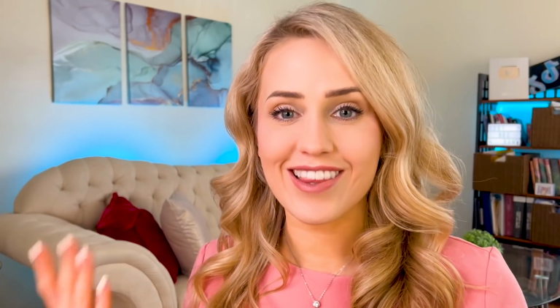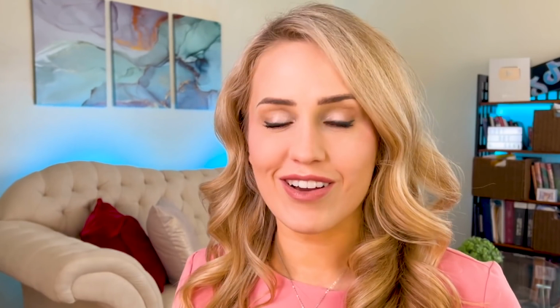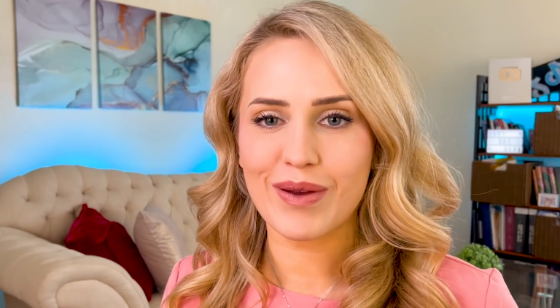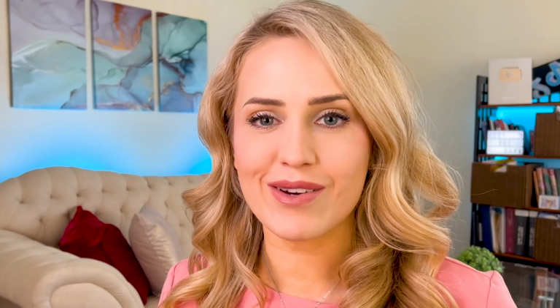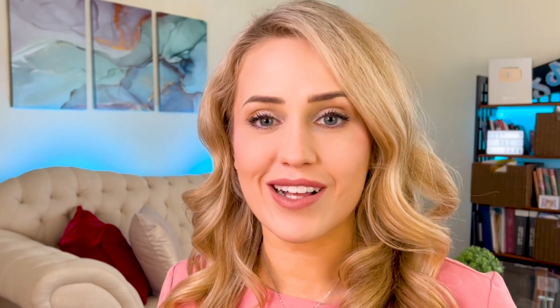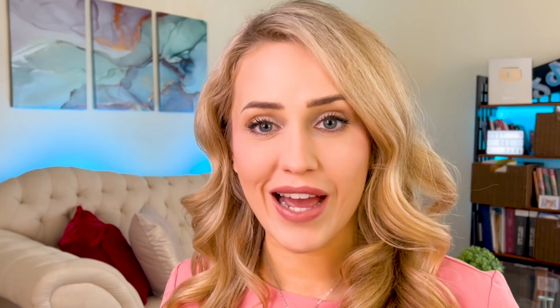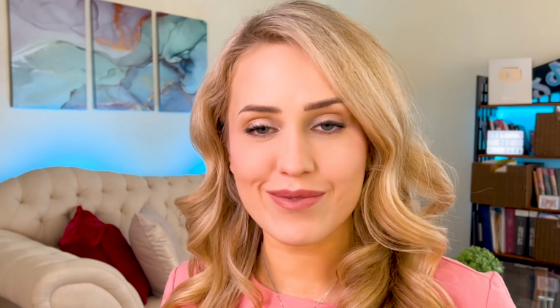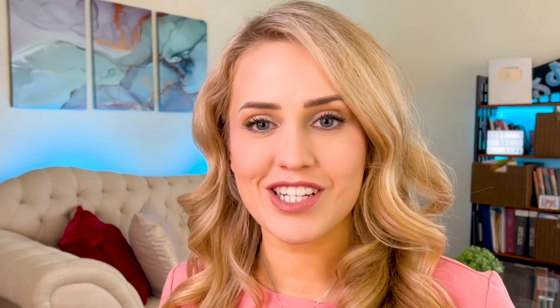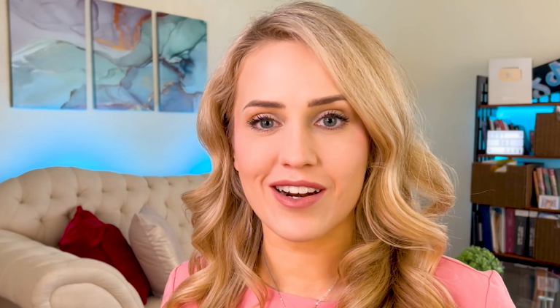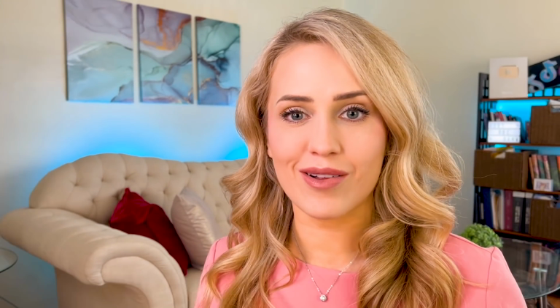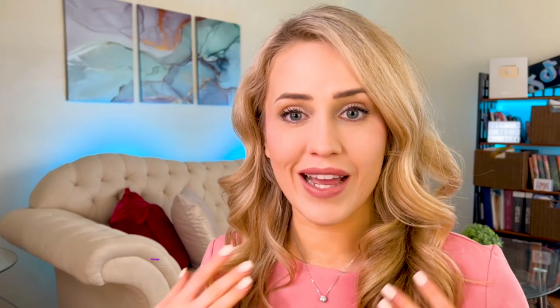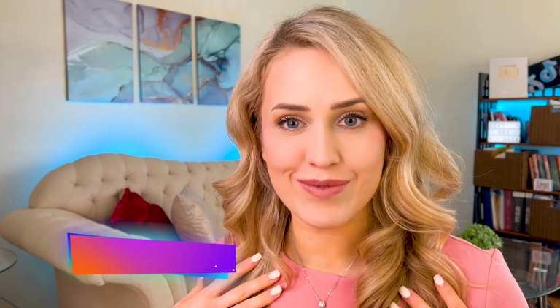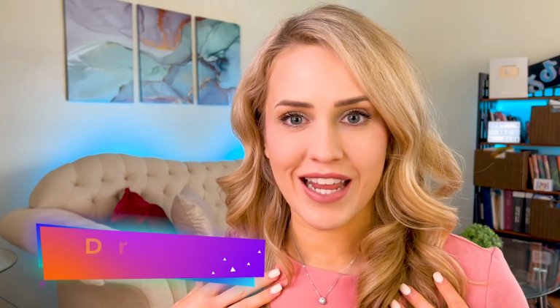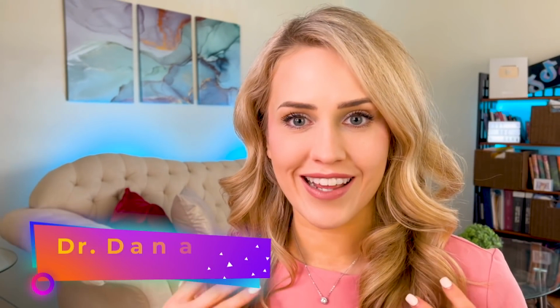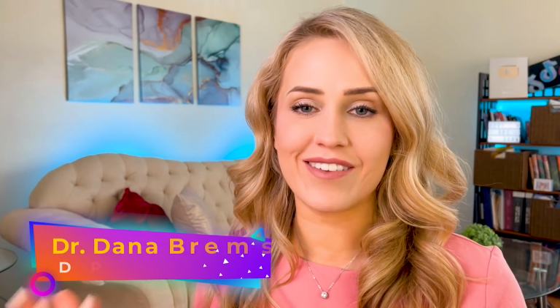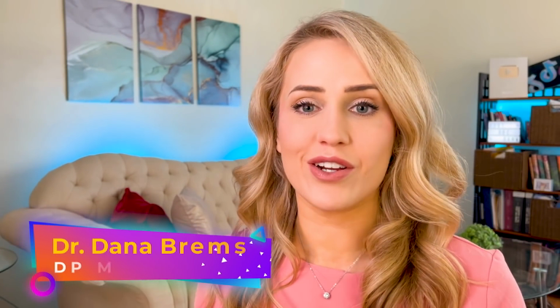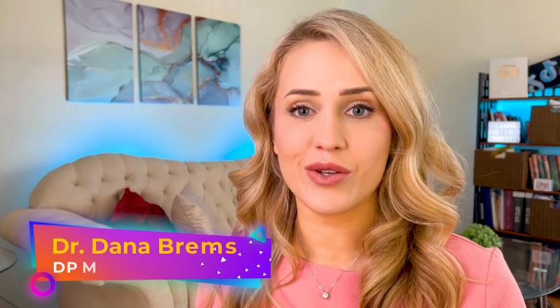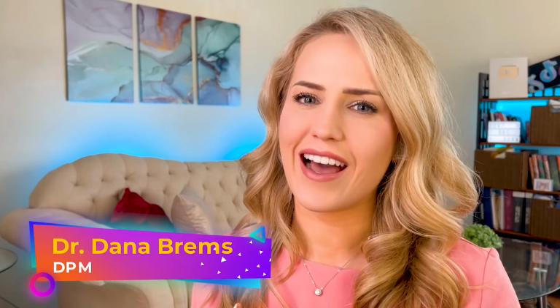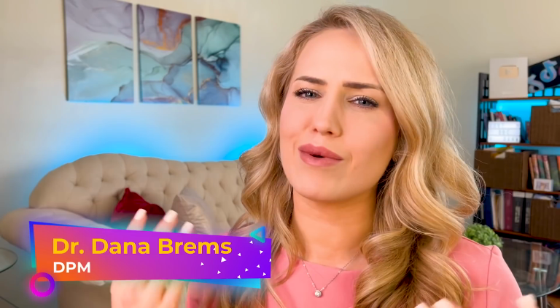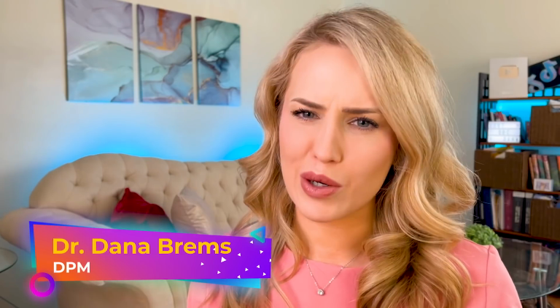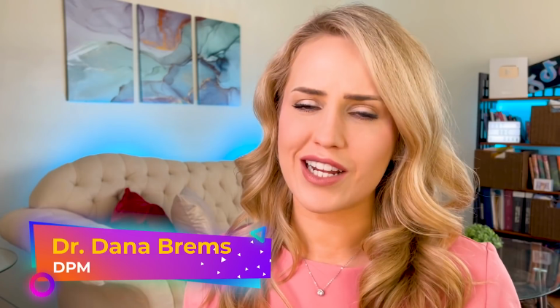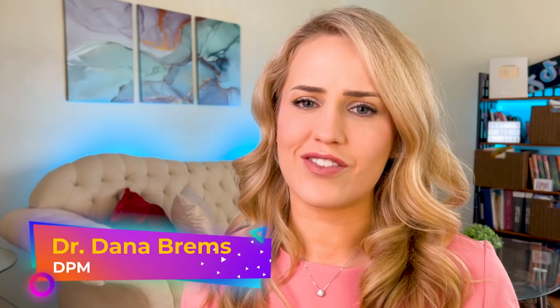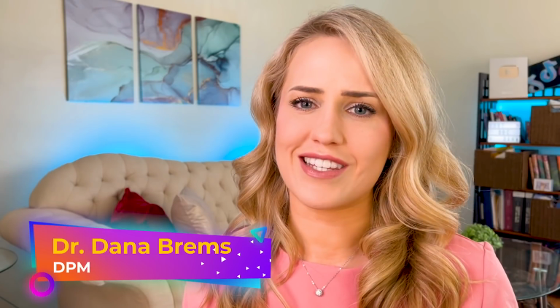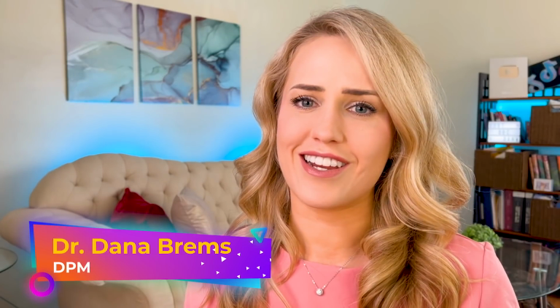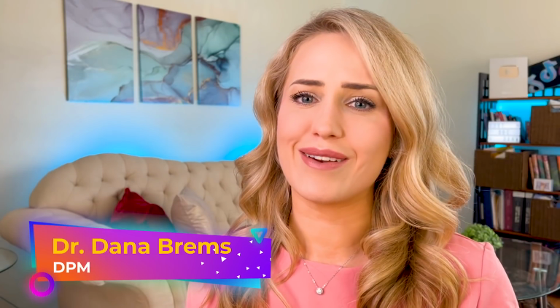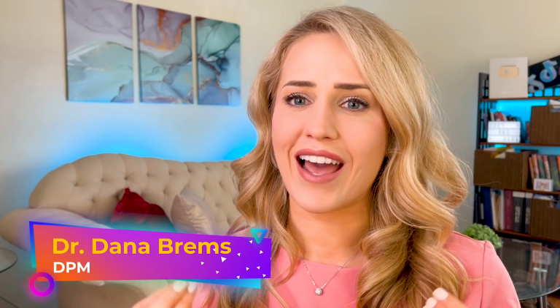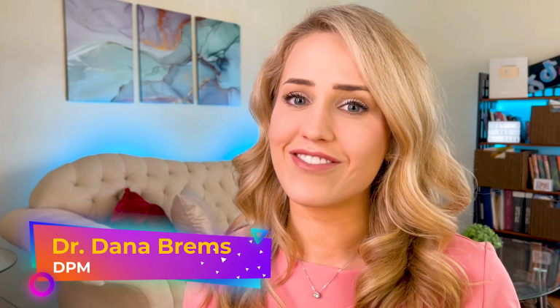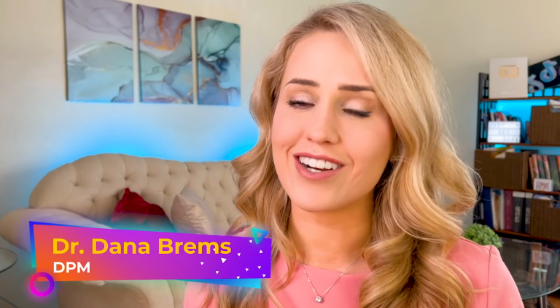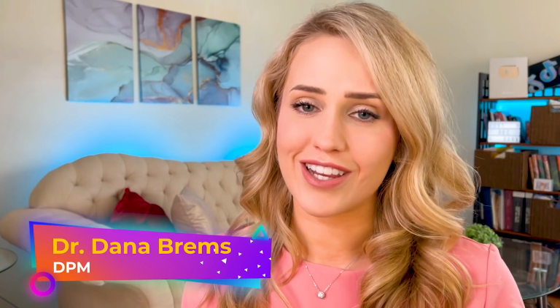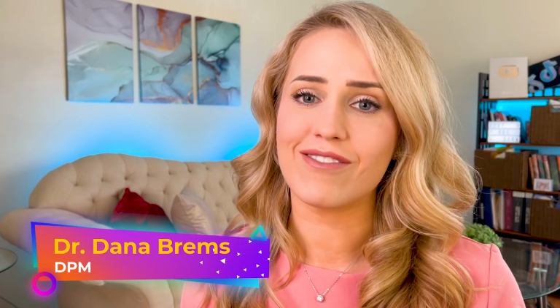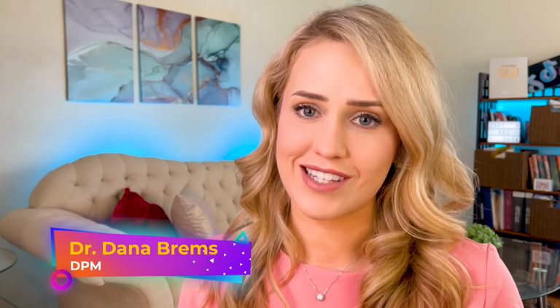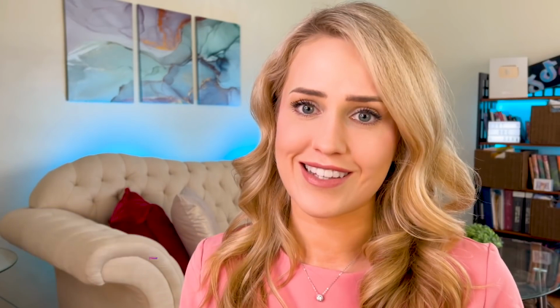Hello everybody, welcome back to my channel. My name's Dana, and if you're new here, I'm a podiatric physician in my final year of residency.